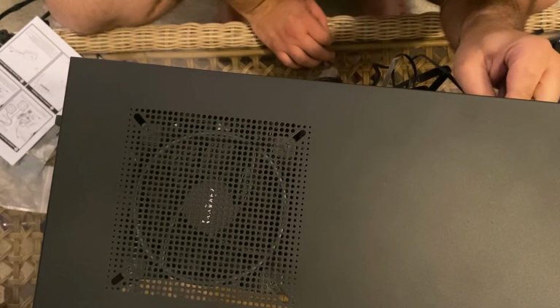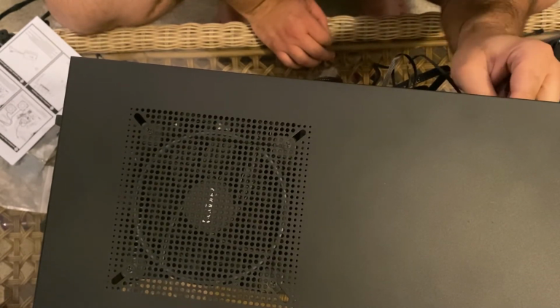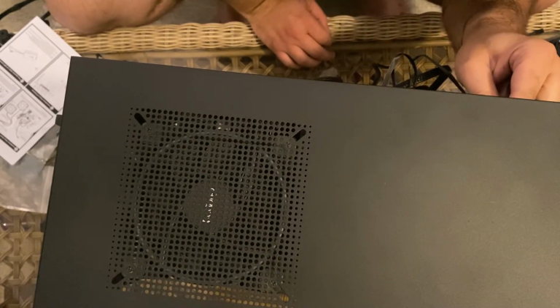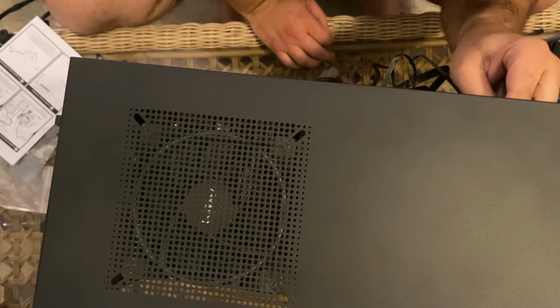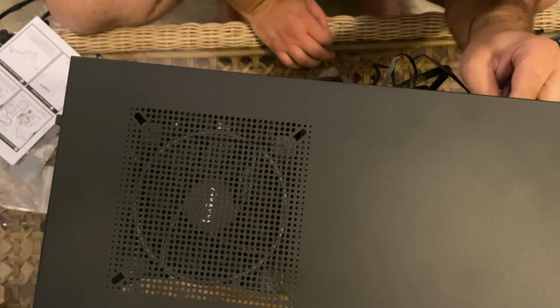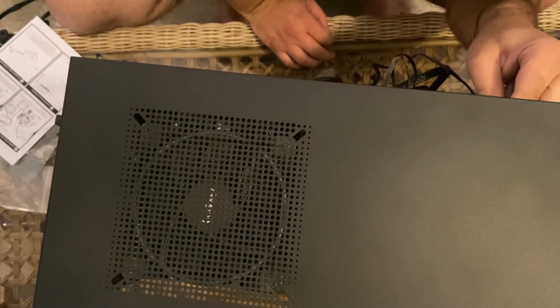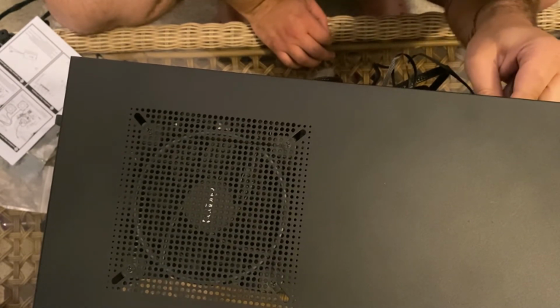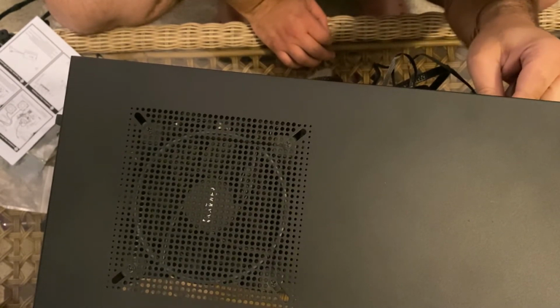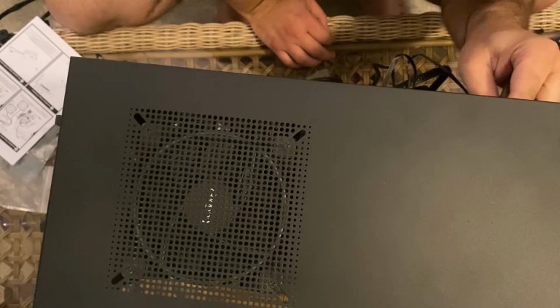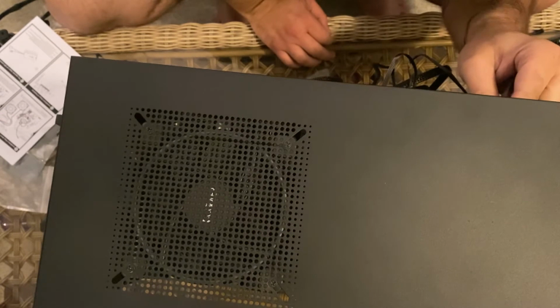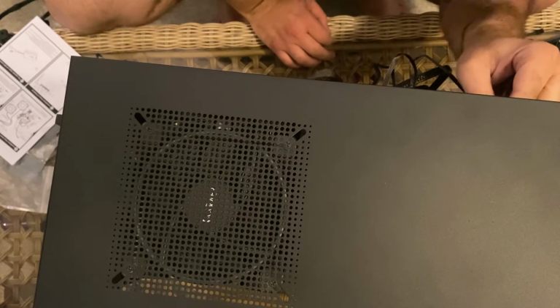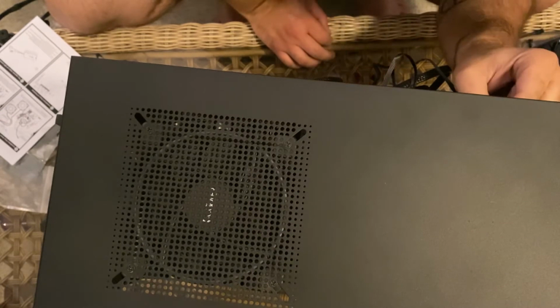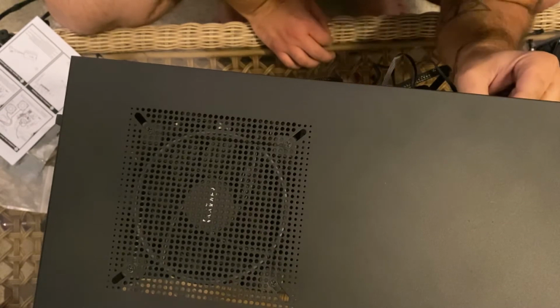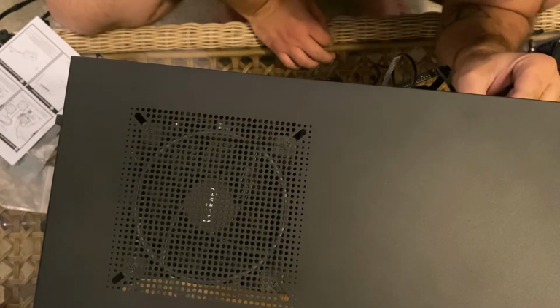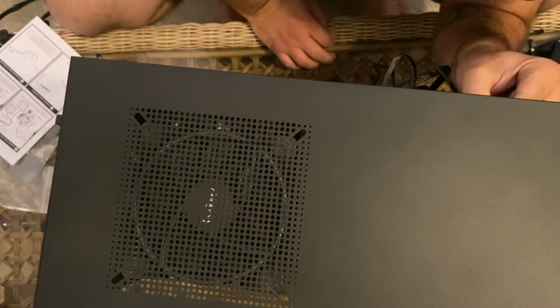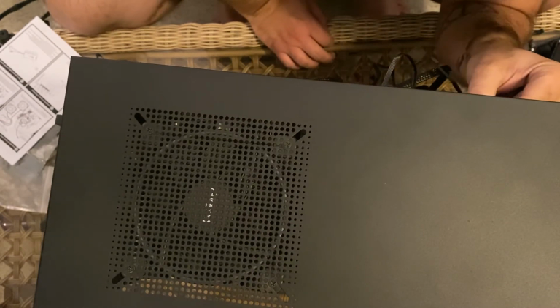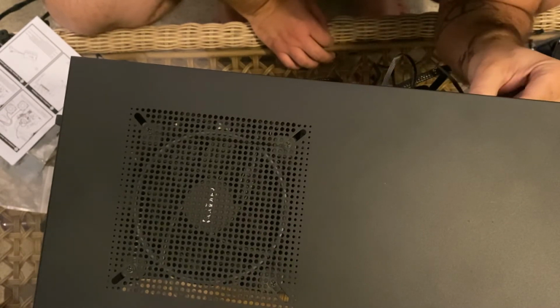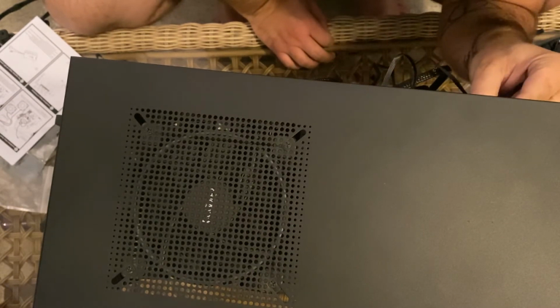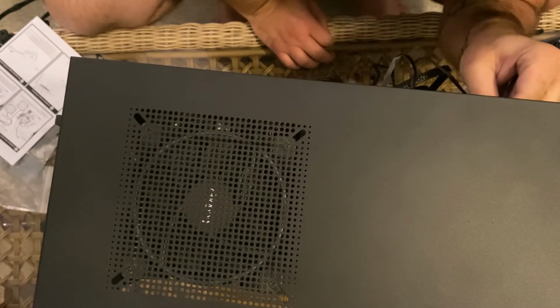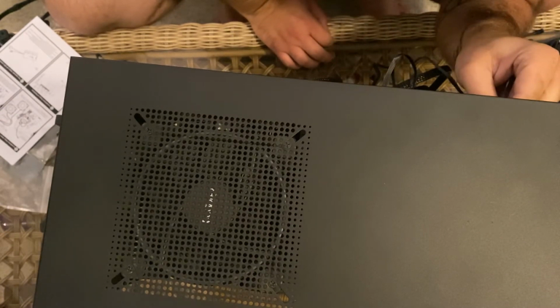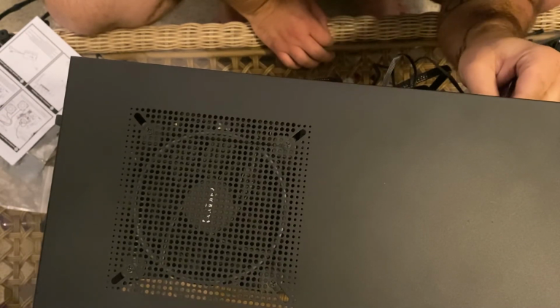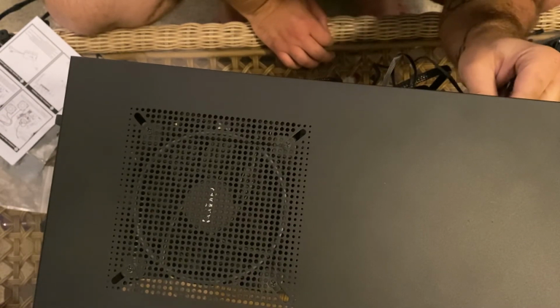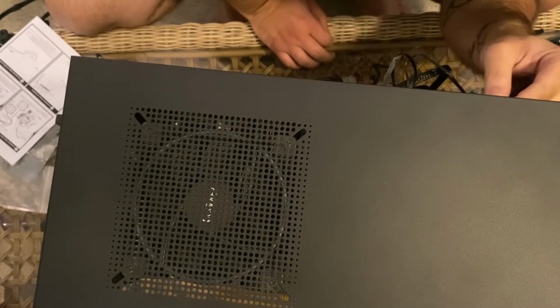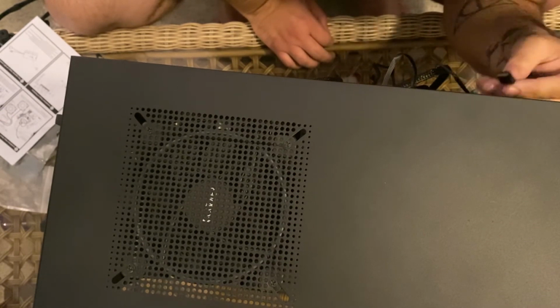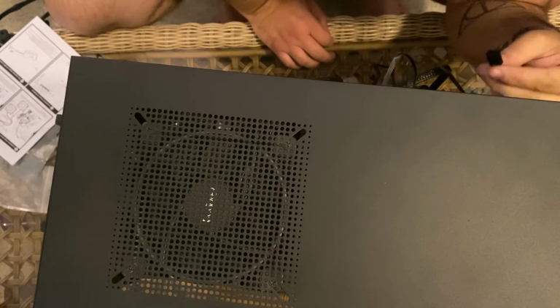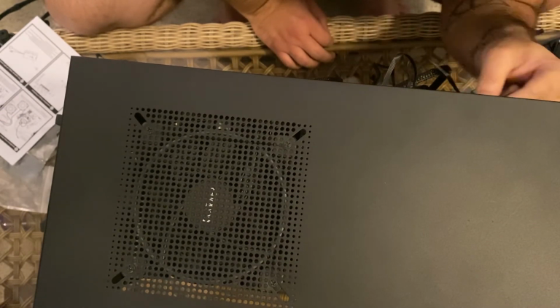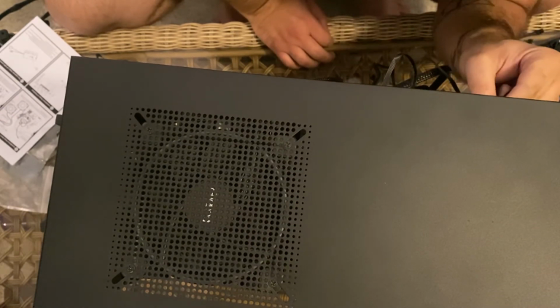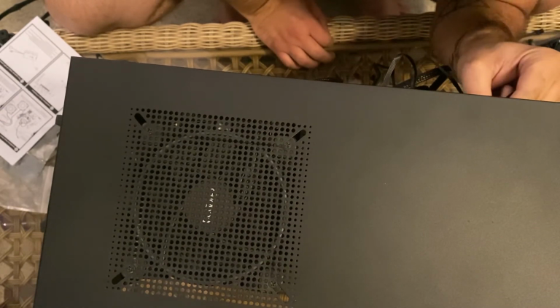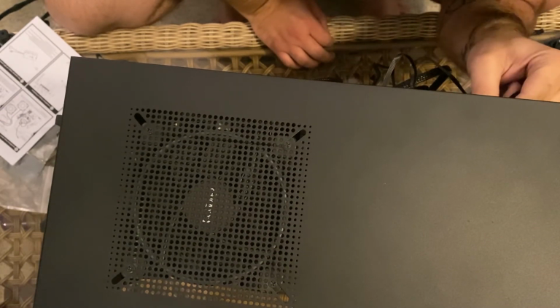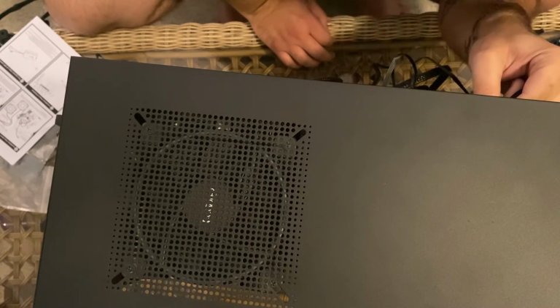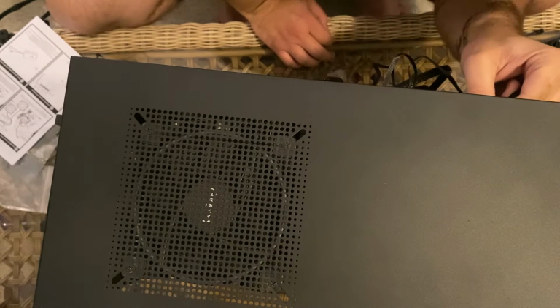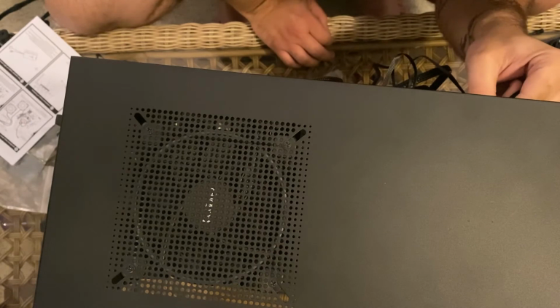All righty, and we are pretty much done here. The last thing I need to do is plug in the fans as well as the RGB 3-pins.